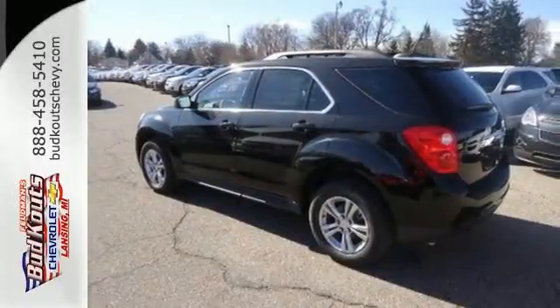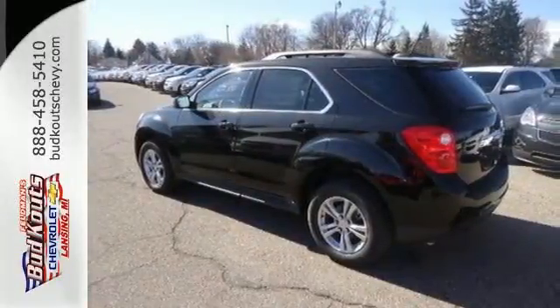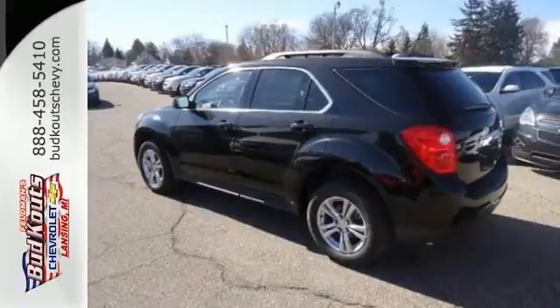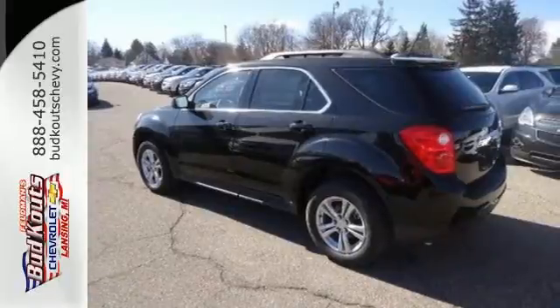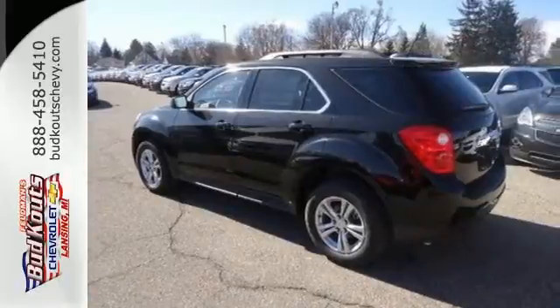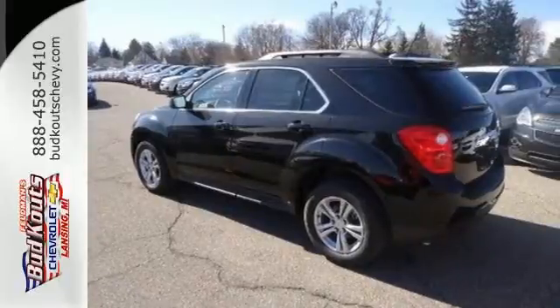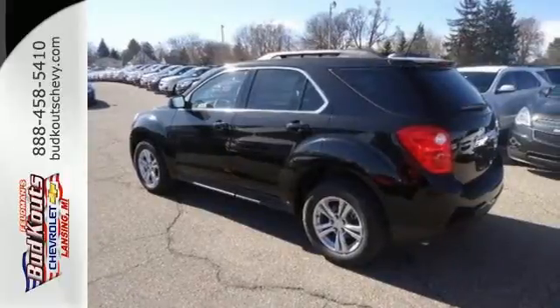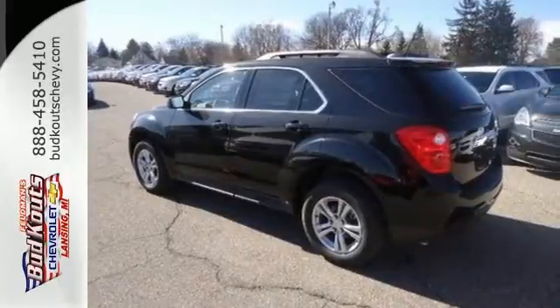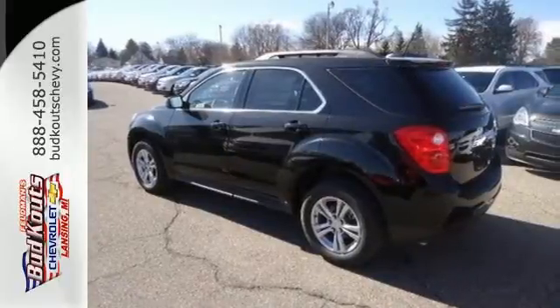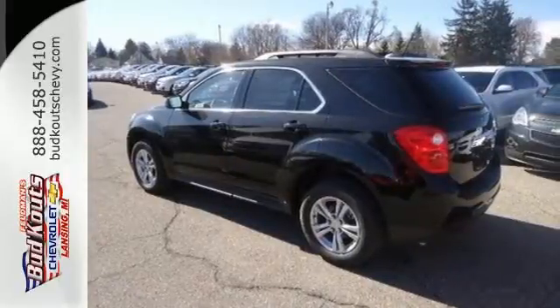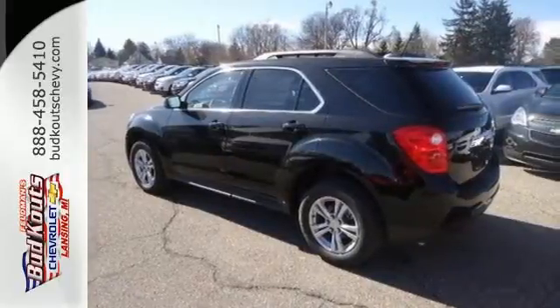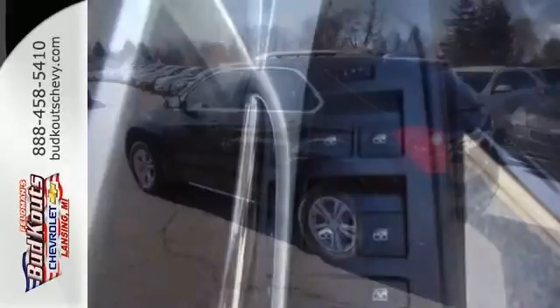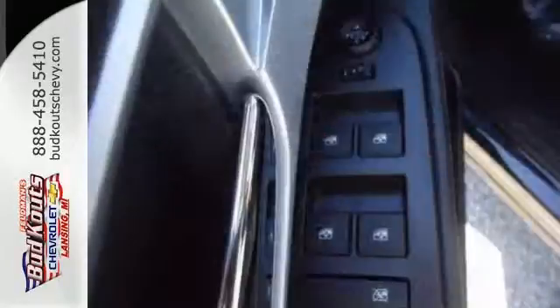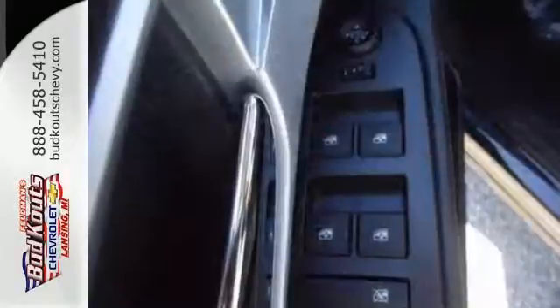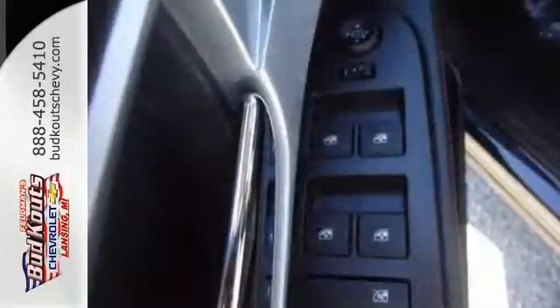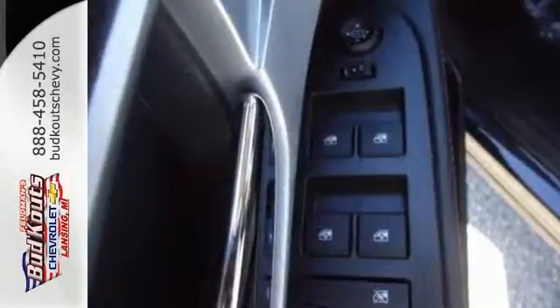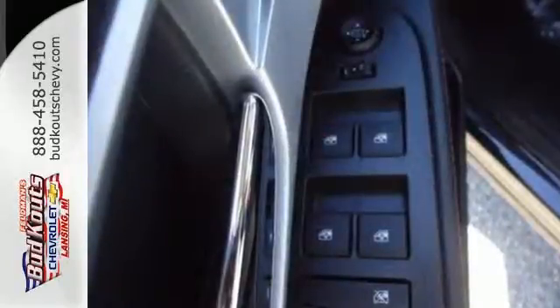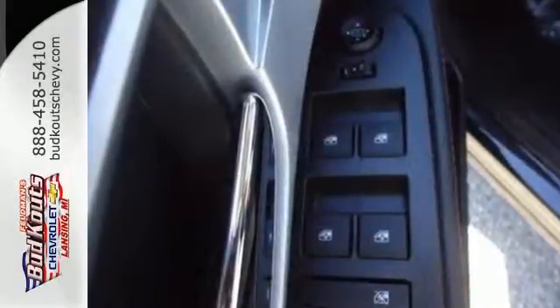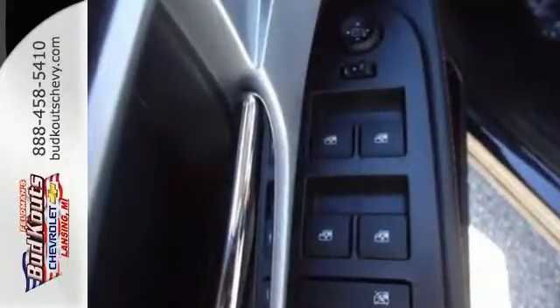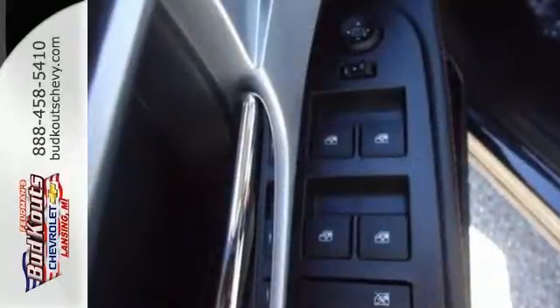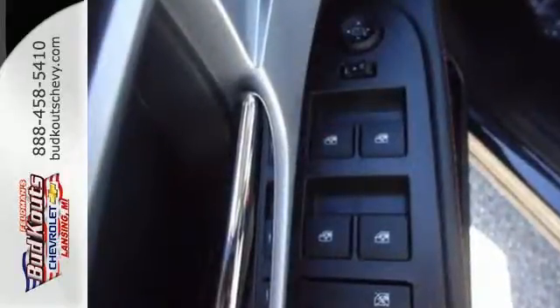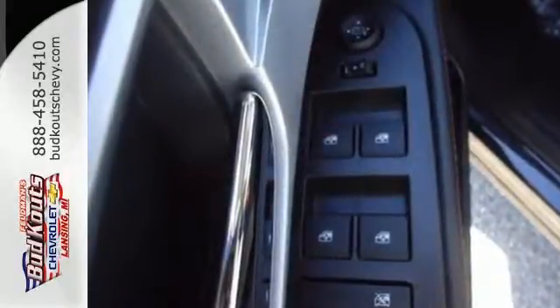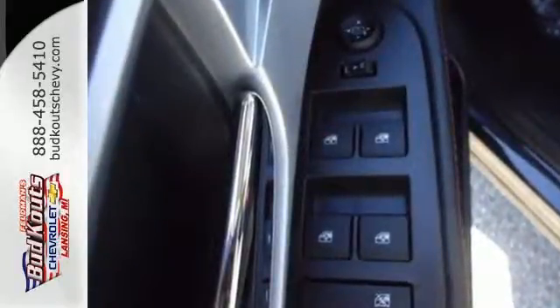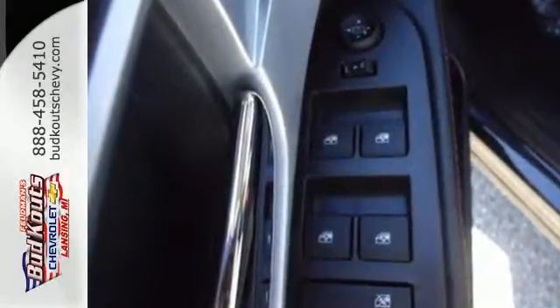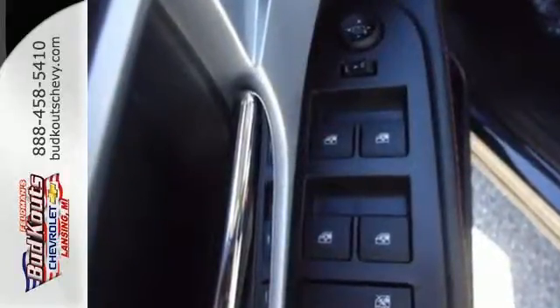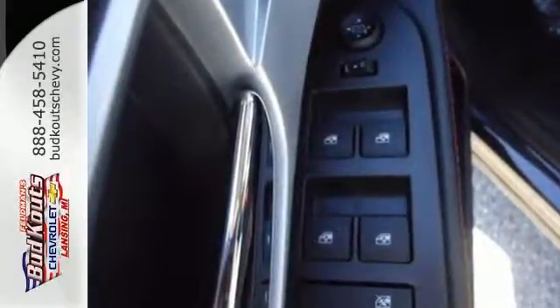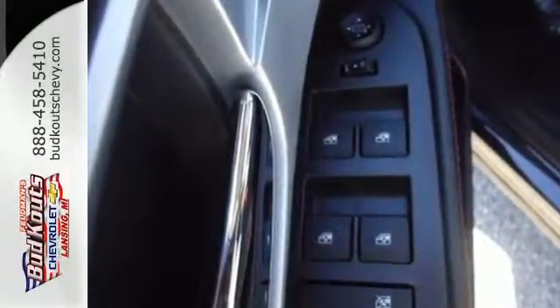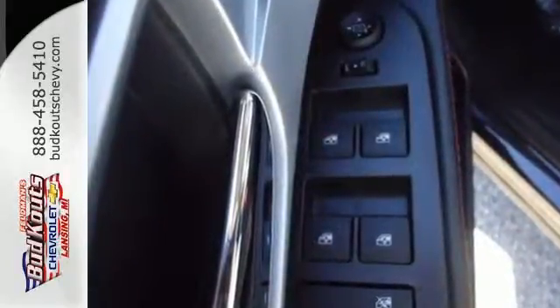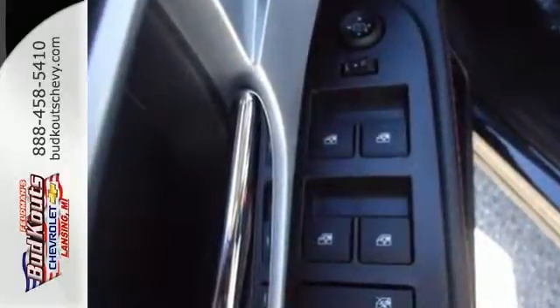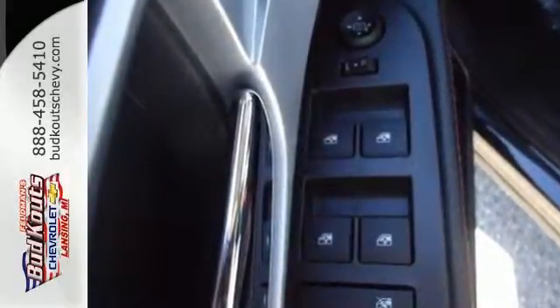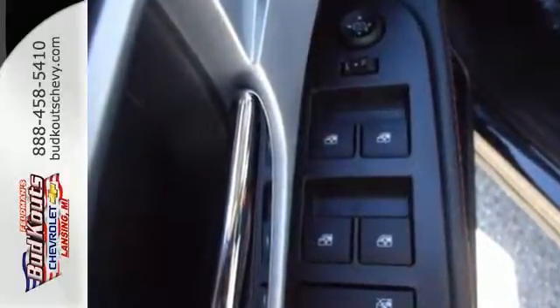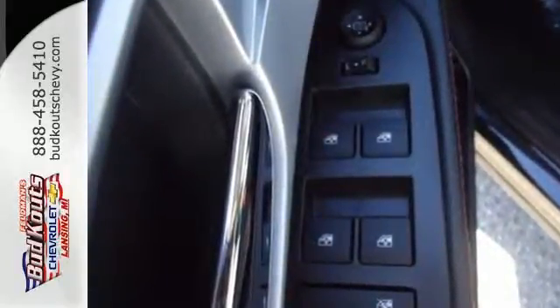It's serious about safety with StabiliTrak, fully automatic headlights, and multiple airbags.